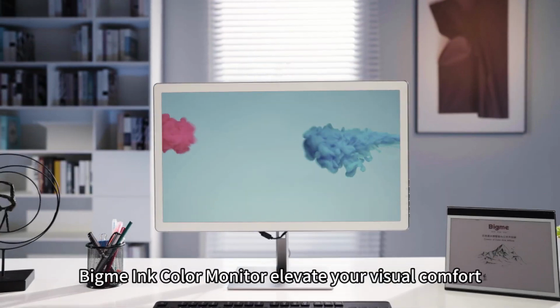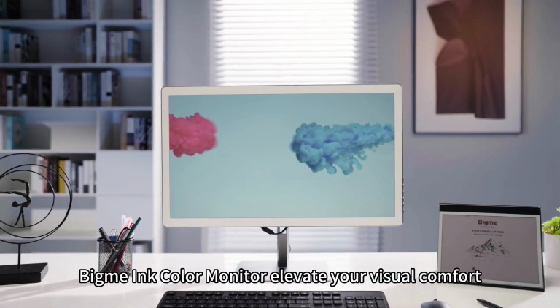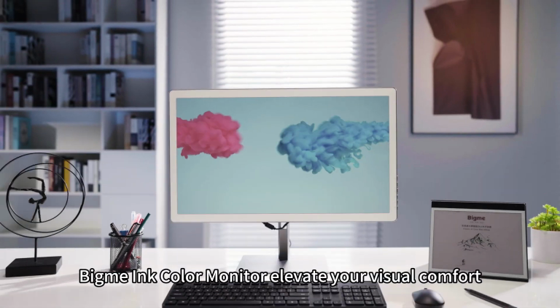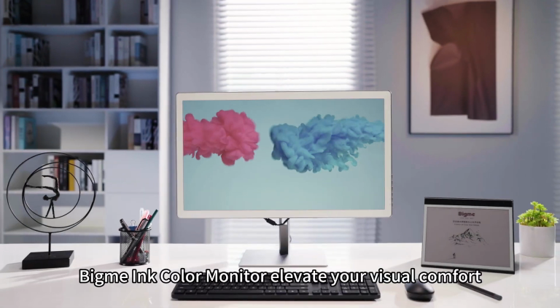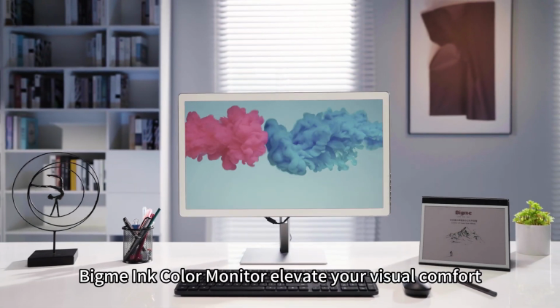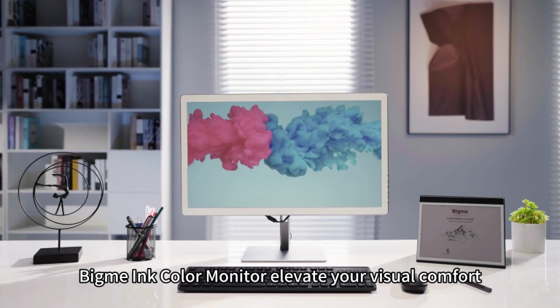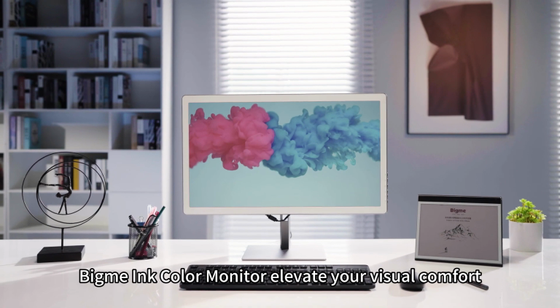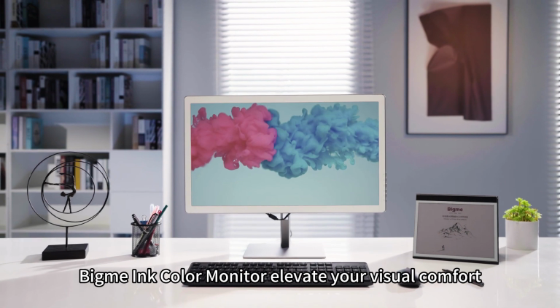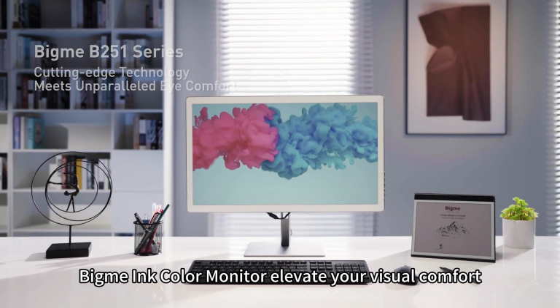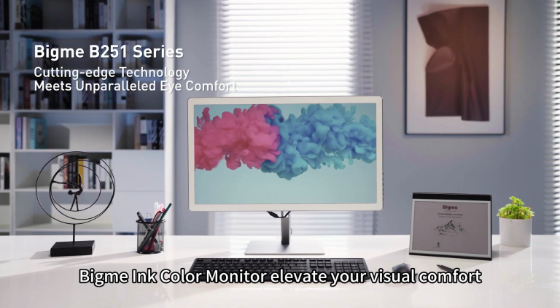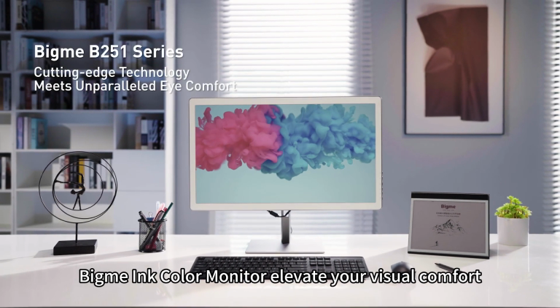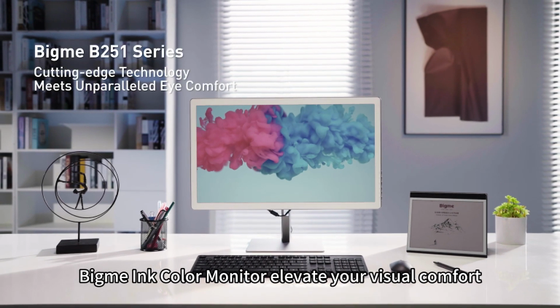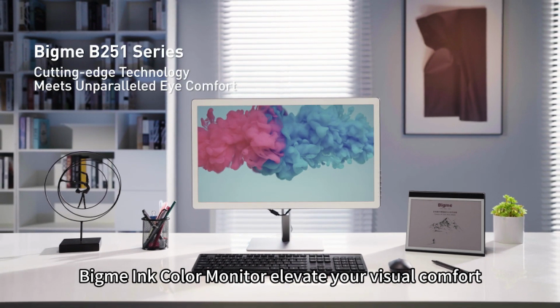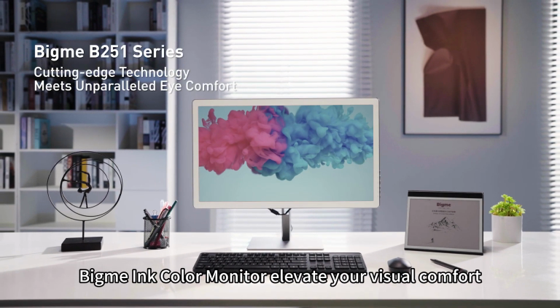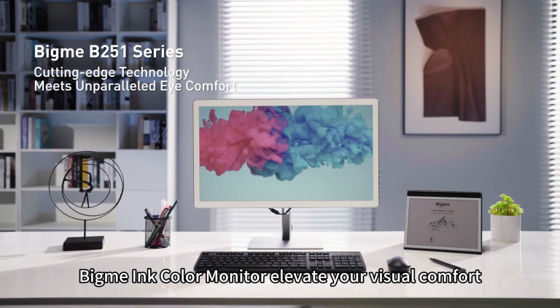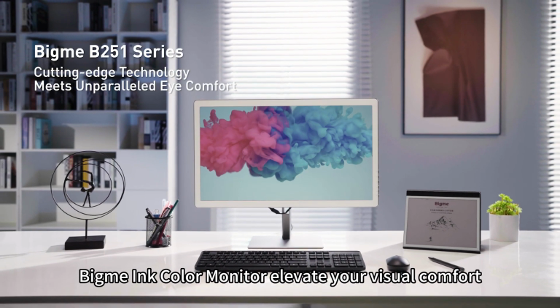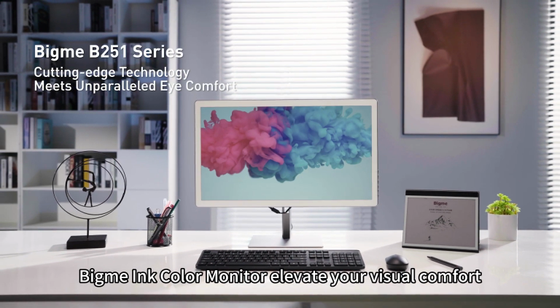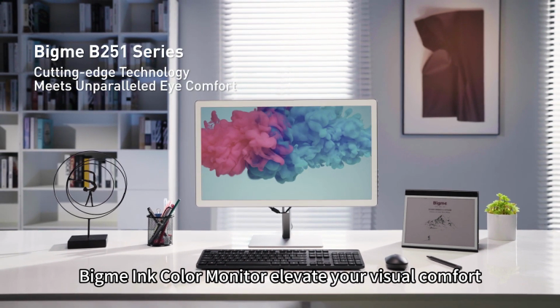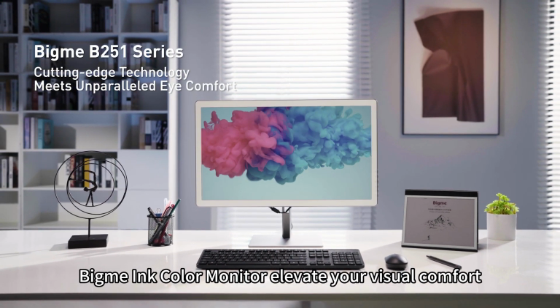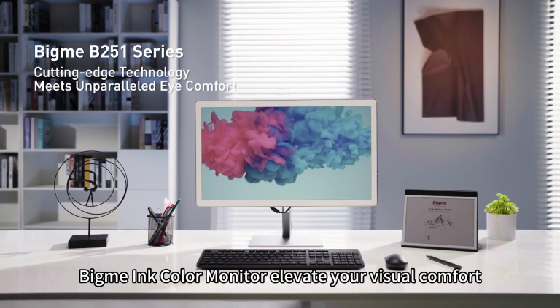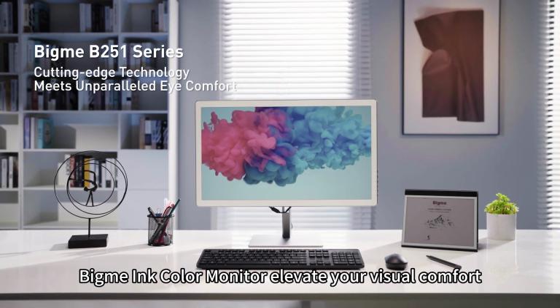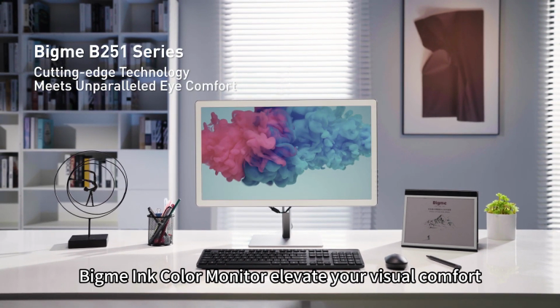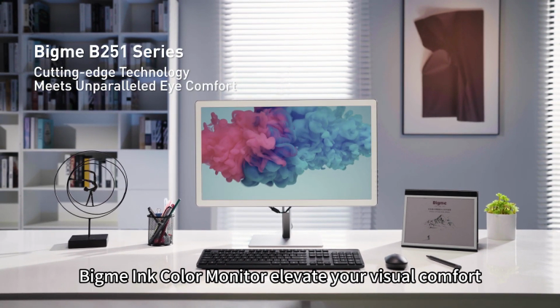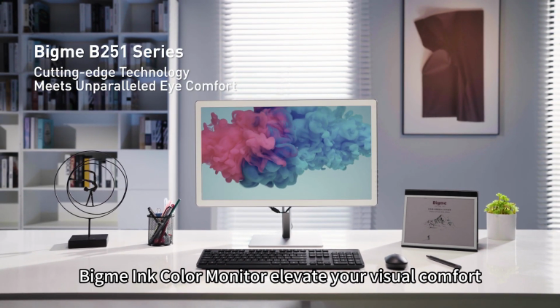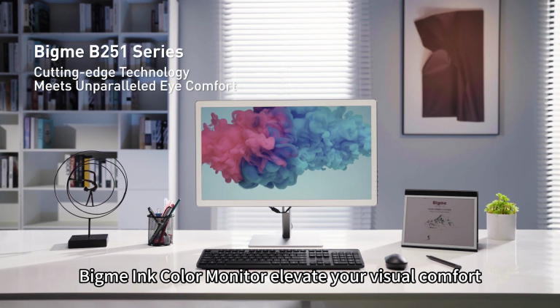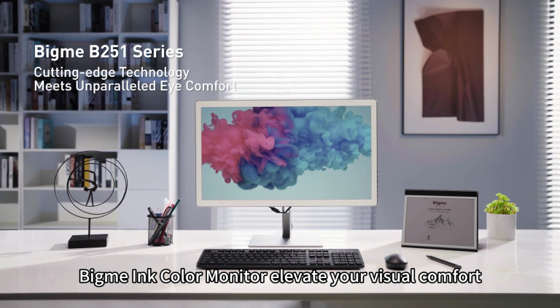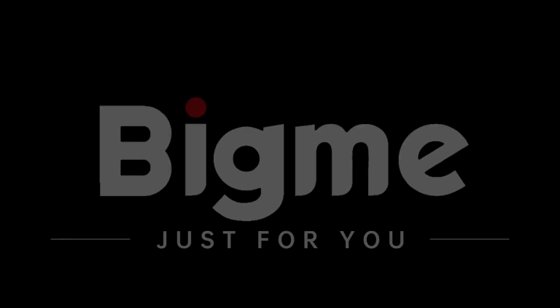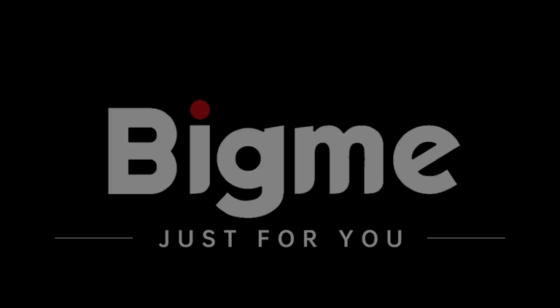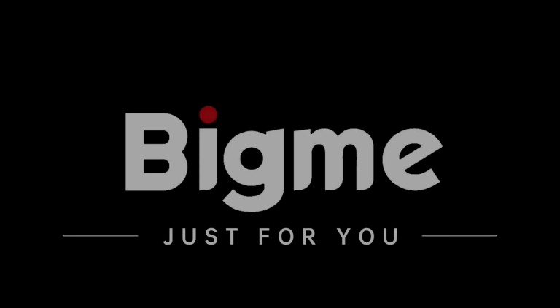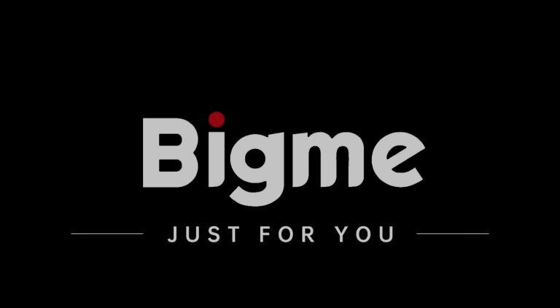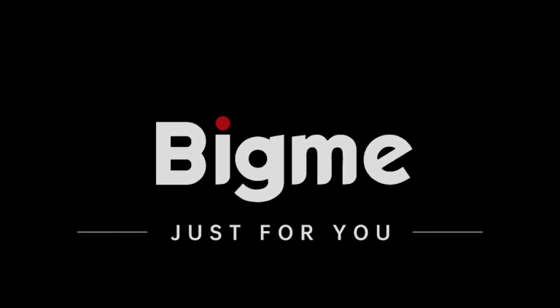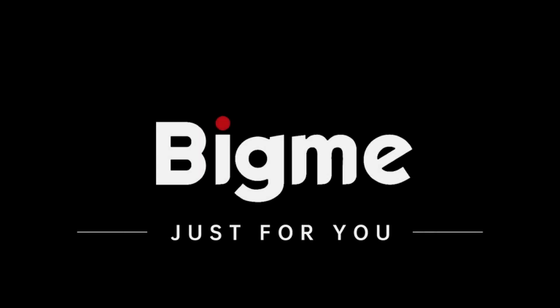BigMe's color e-ink monitor elevates your visual comfort. BigMe.